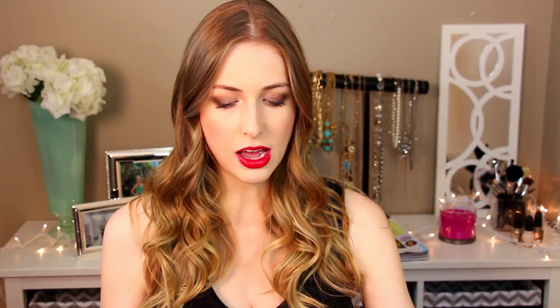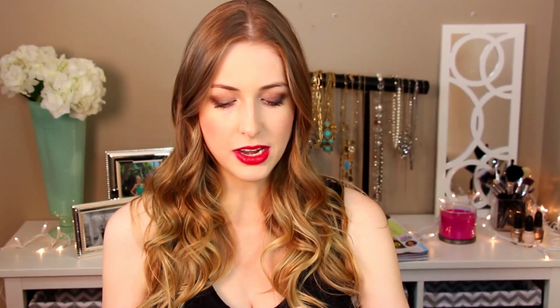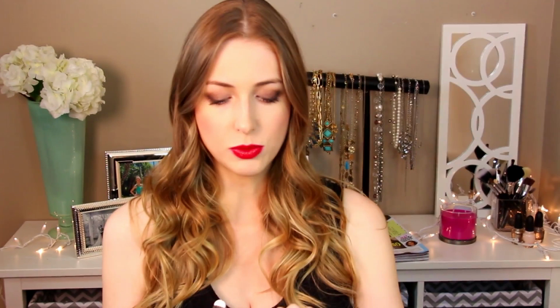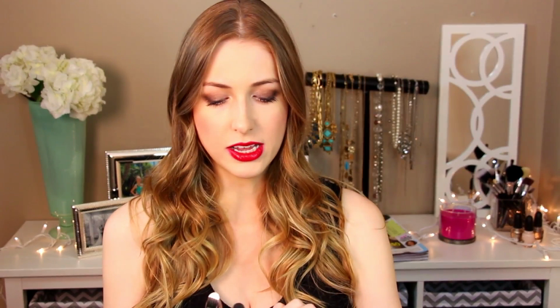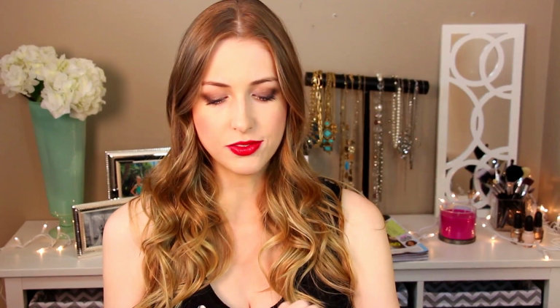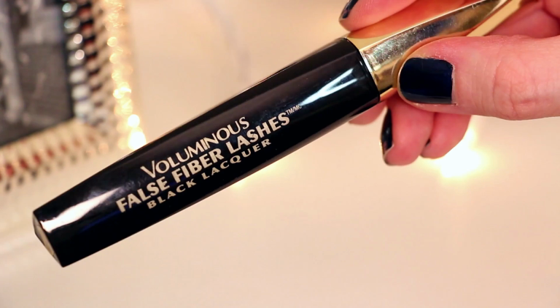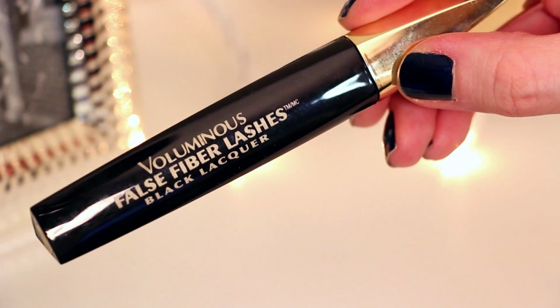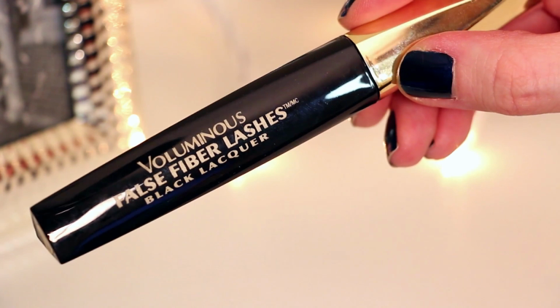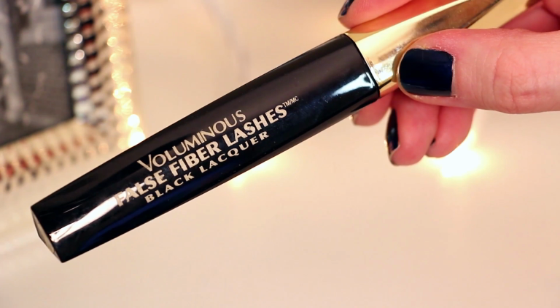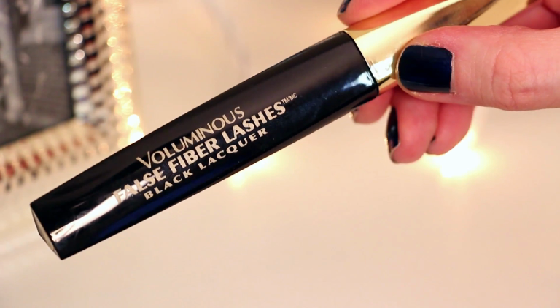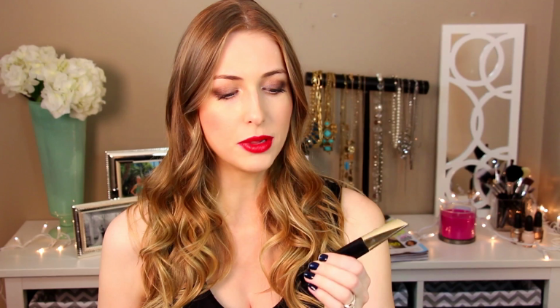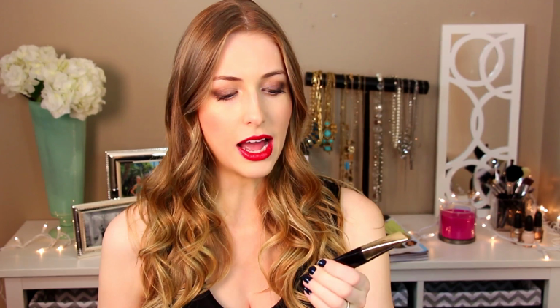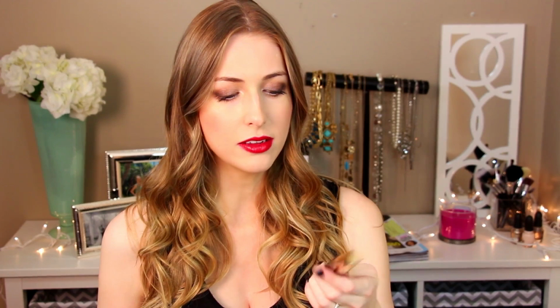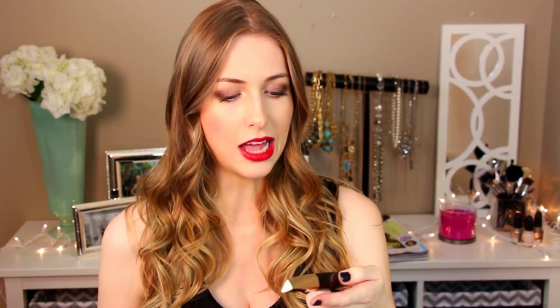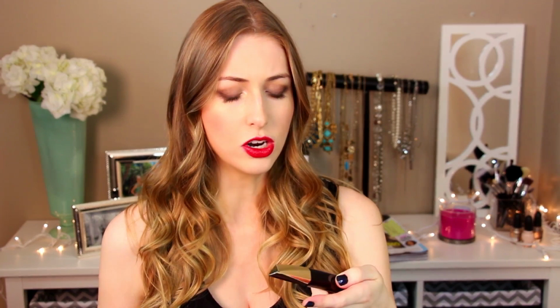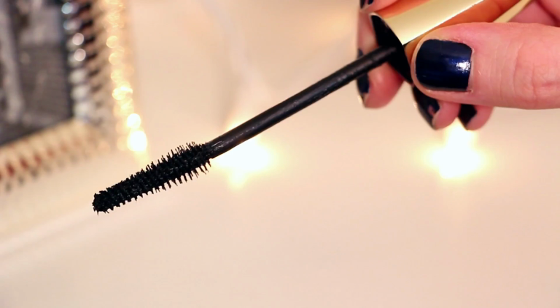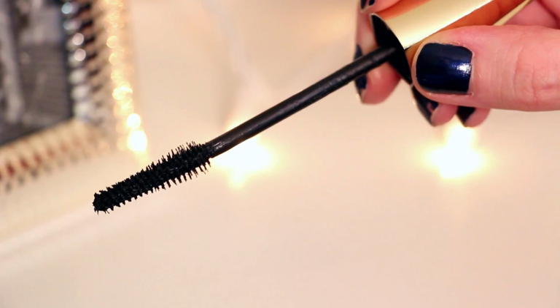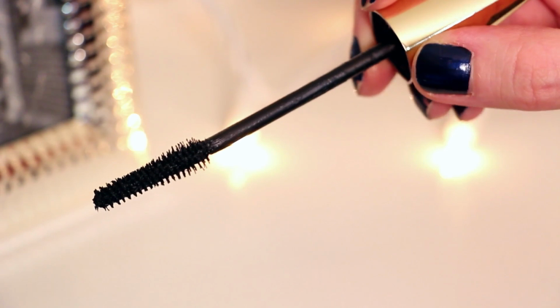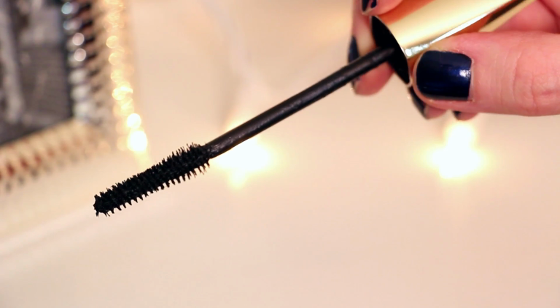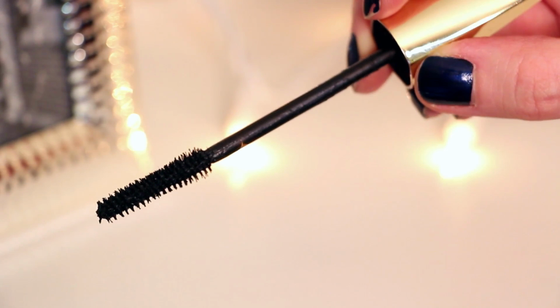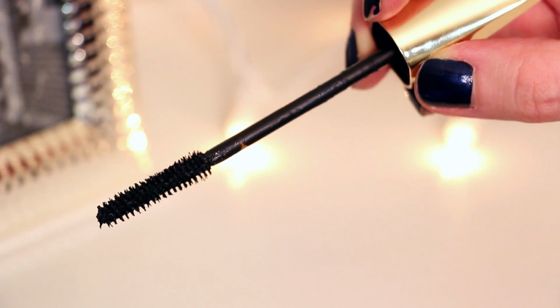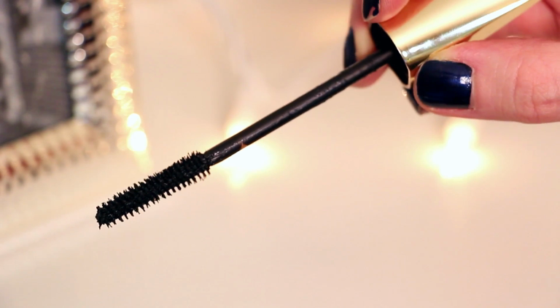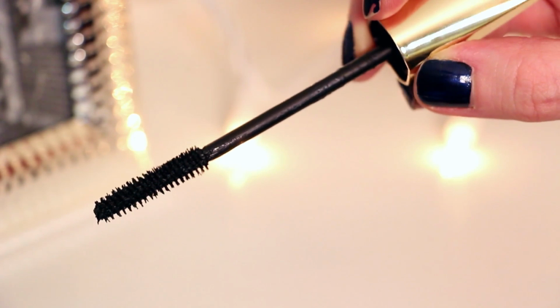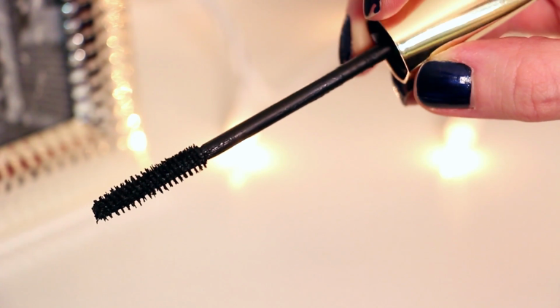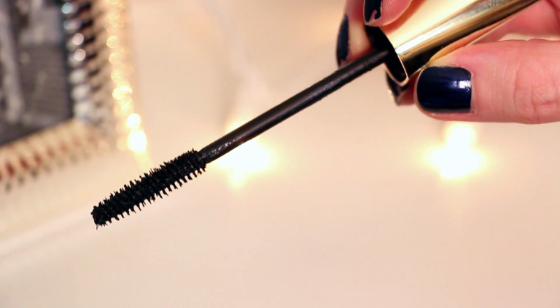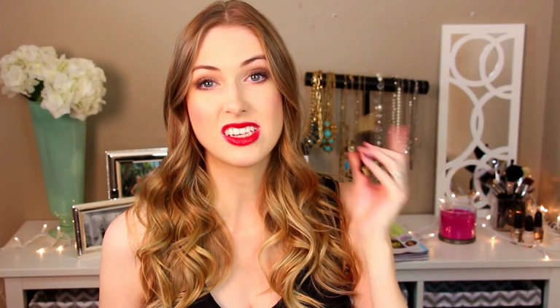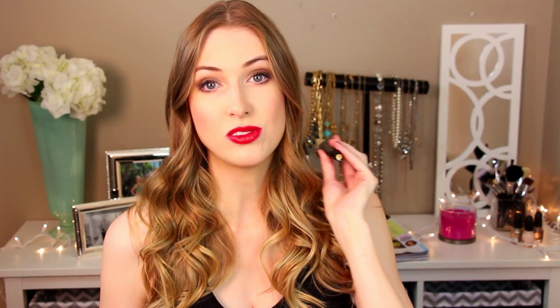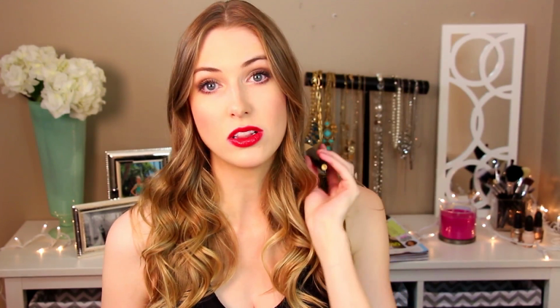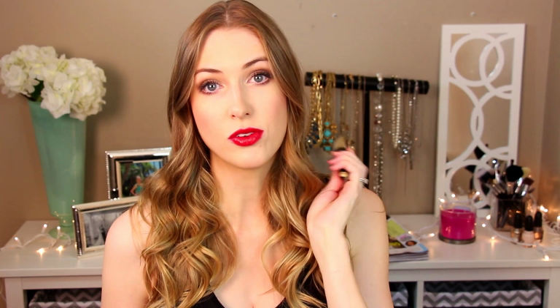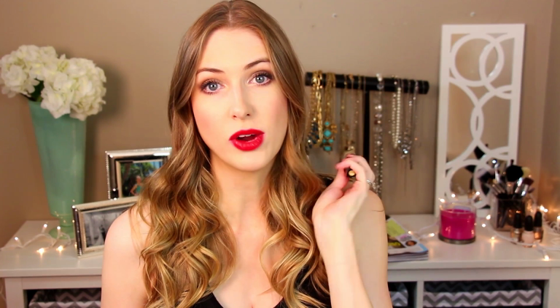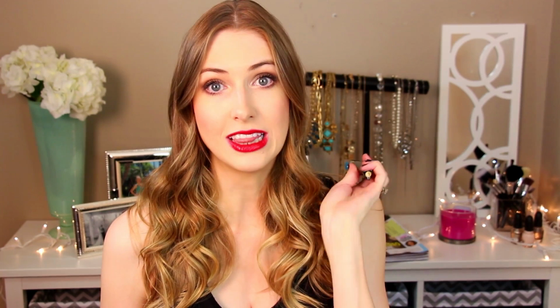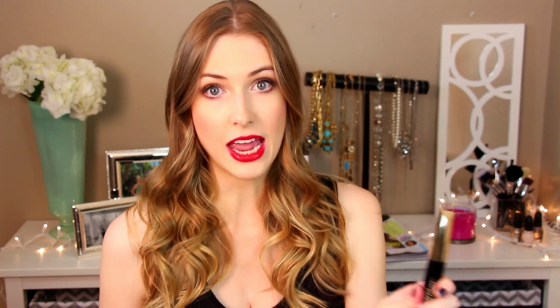The next one is the Voluminous False Fiber Black Lacquer Mascara by L'Oreal, and this one is great because it gives you a lot of great length.